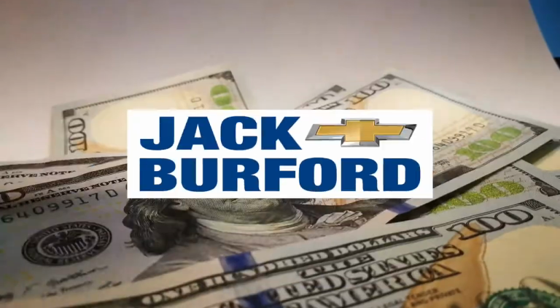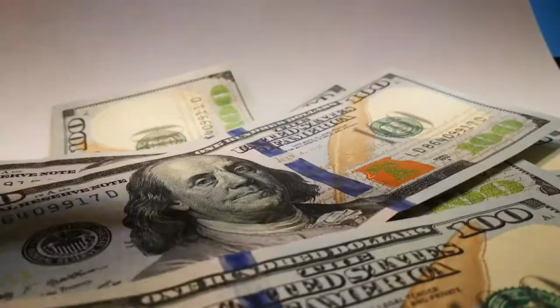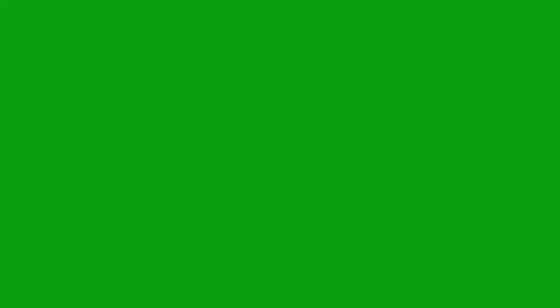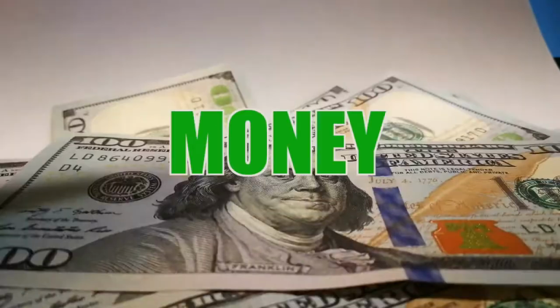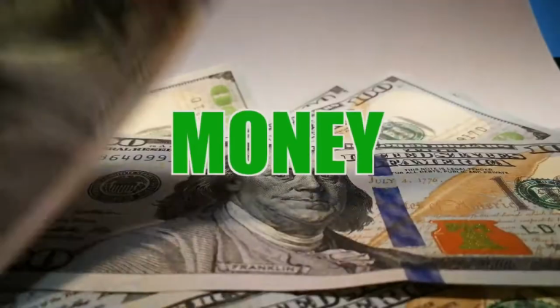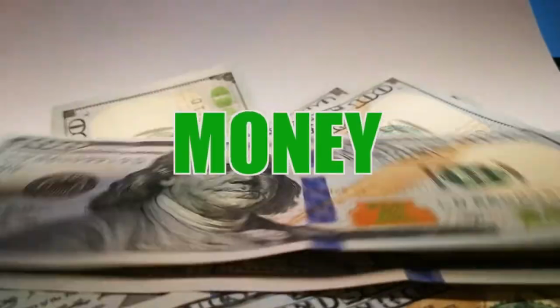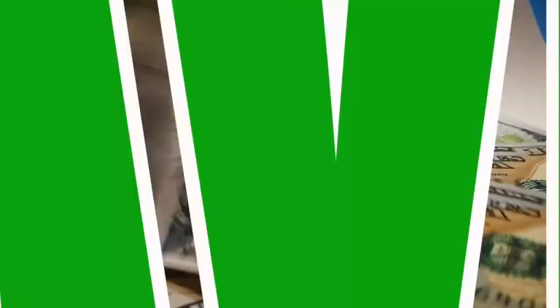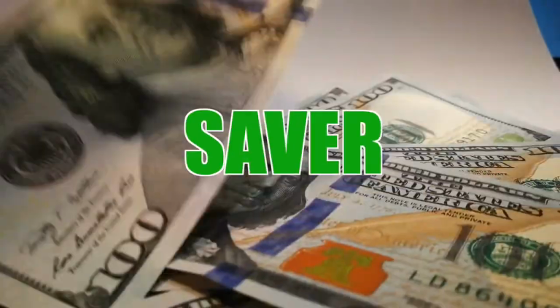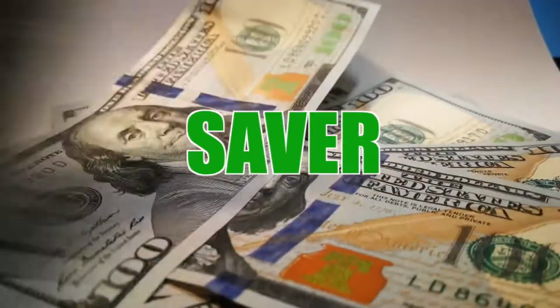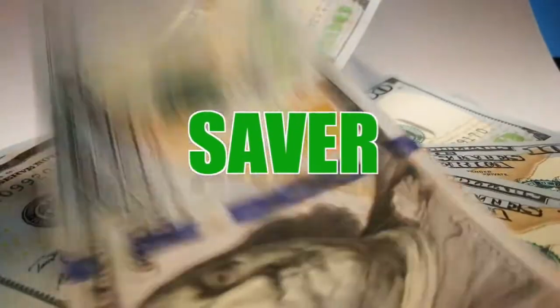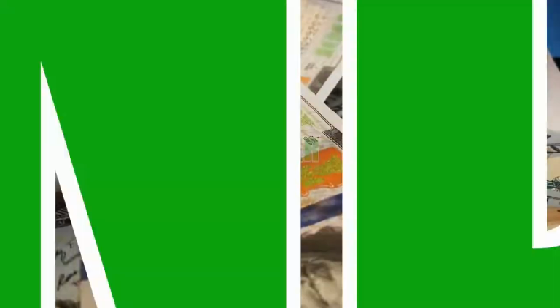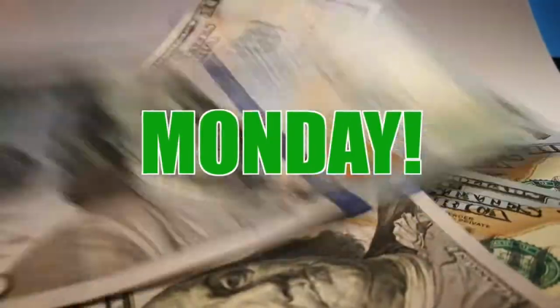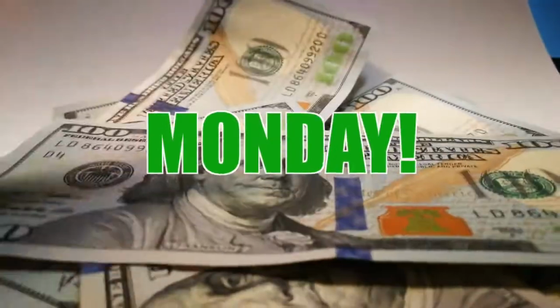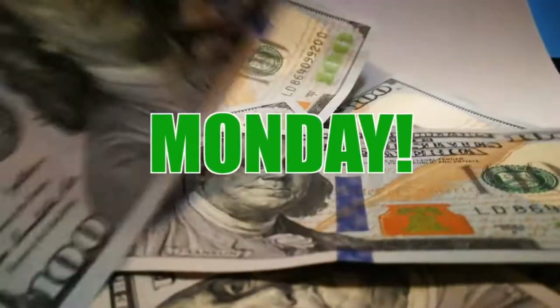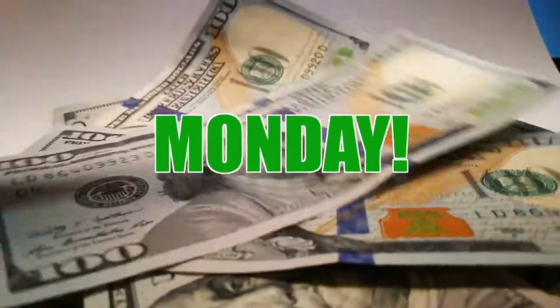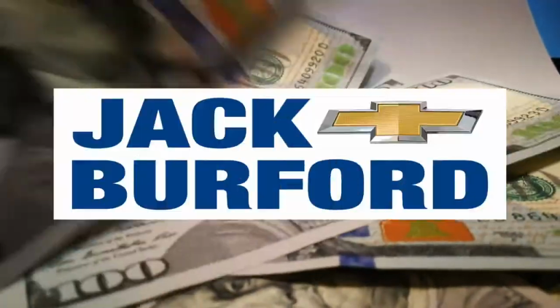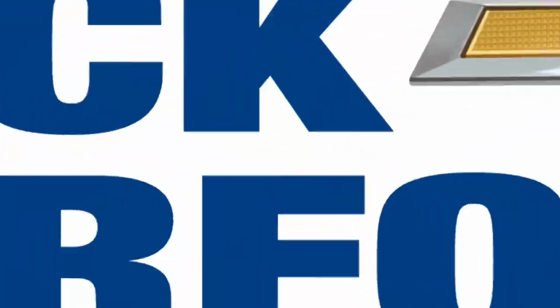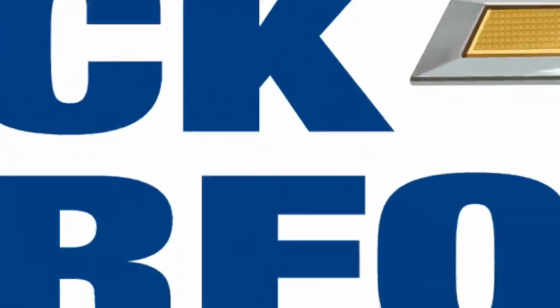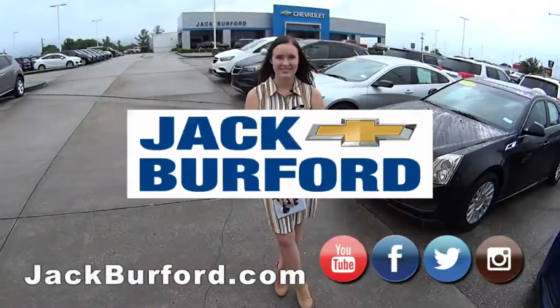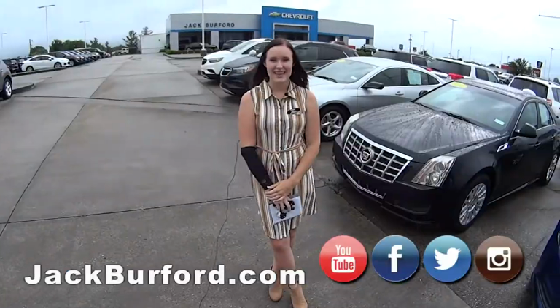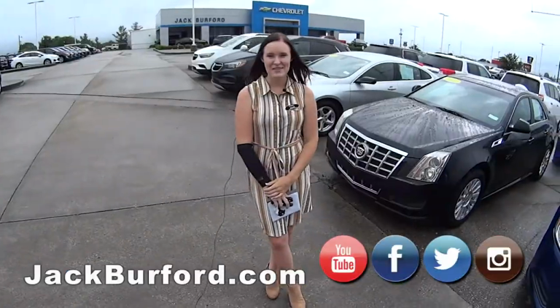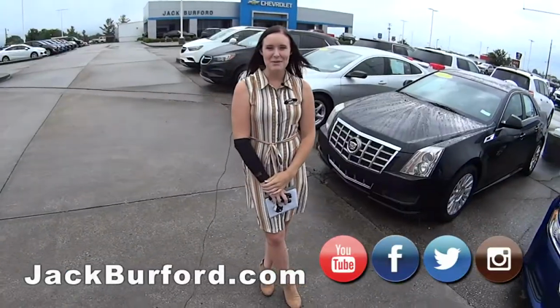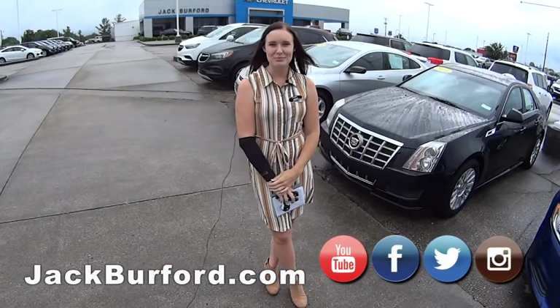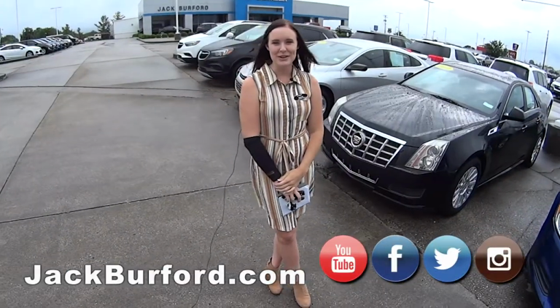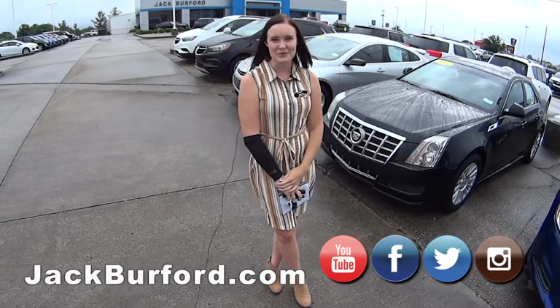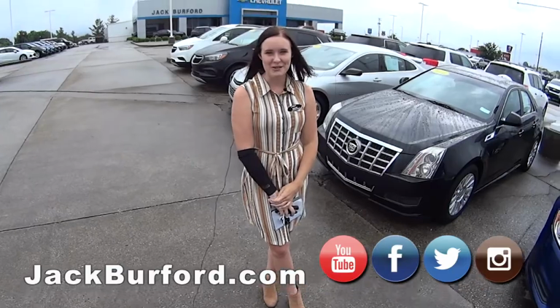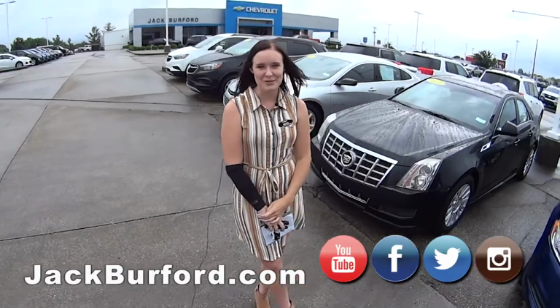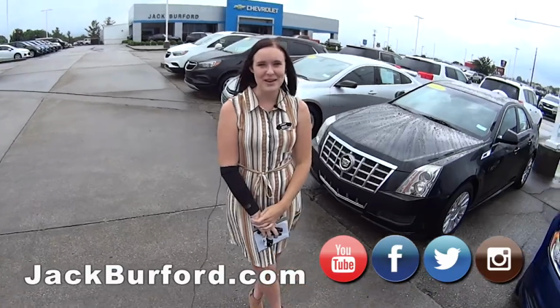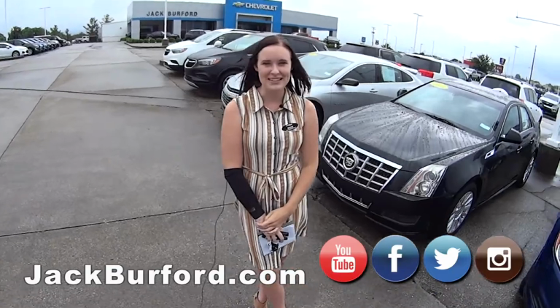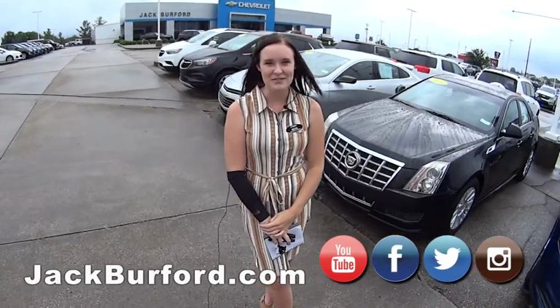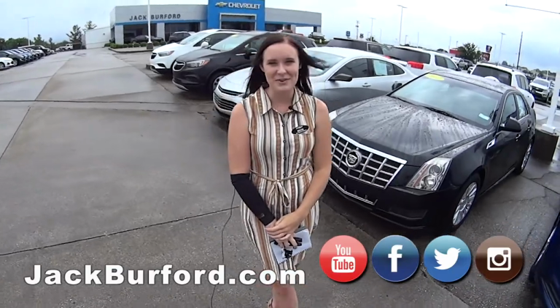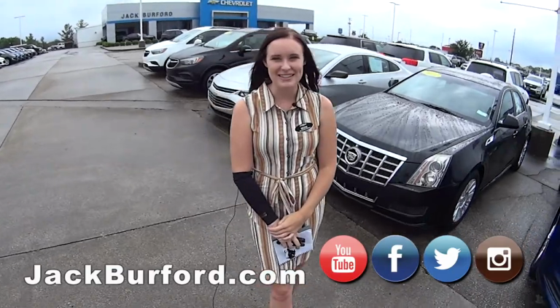Welcome to this Money Saver Monday at Jack Burford Chevrolet. My name is Brooke, and welcome to our Money Saver Monday.